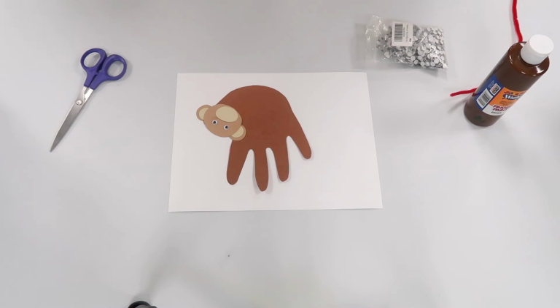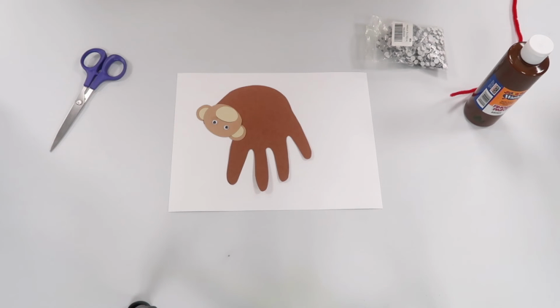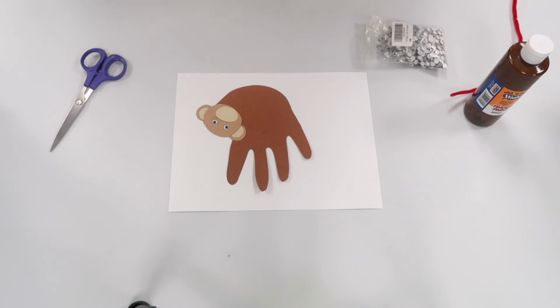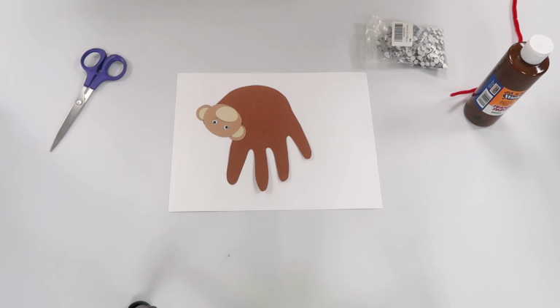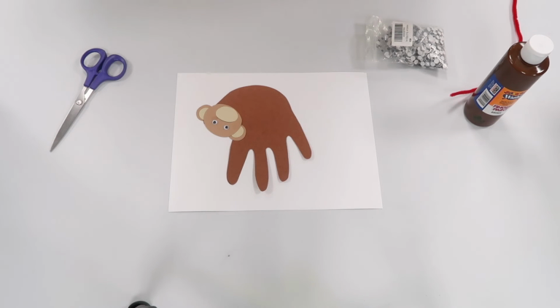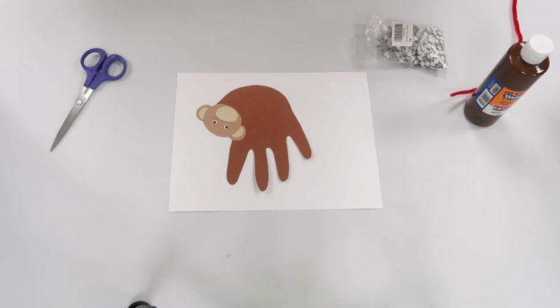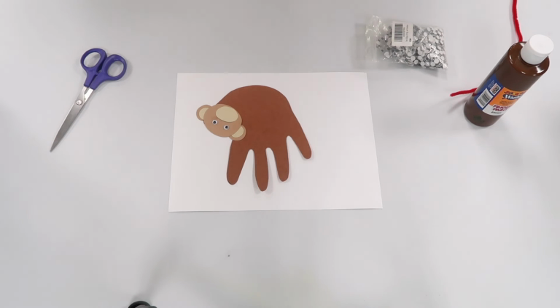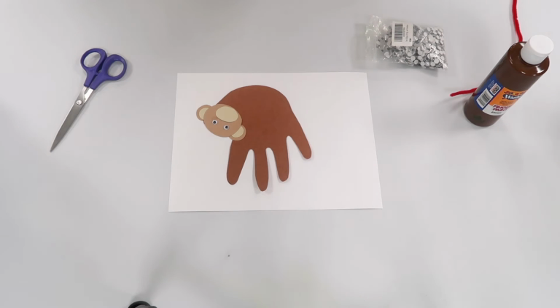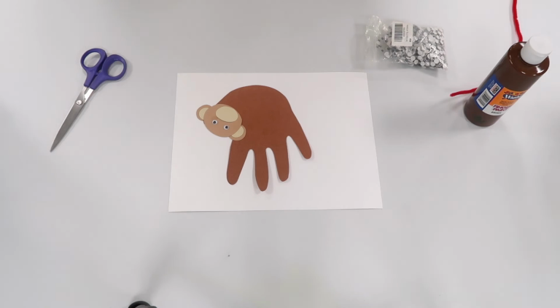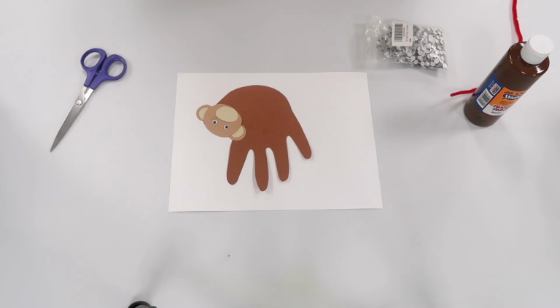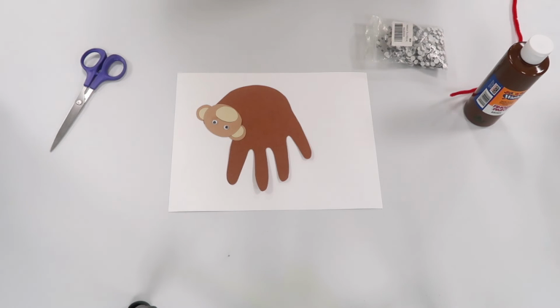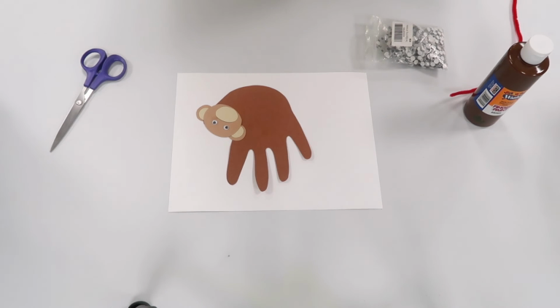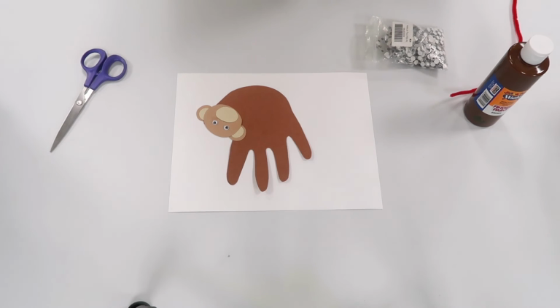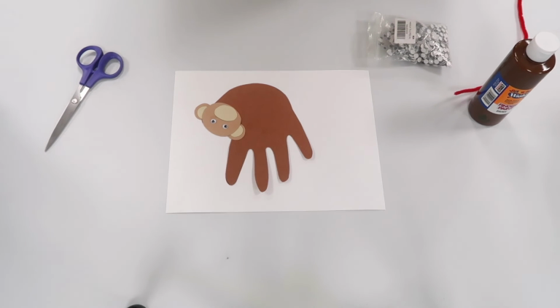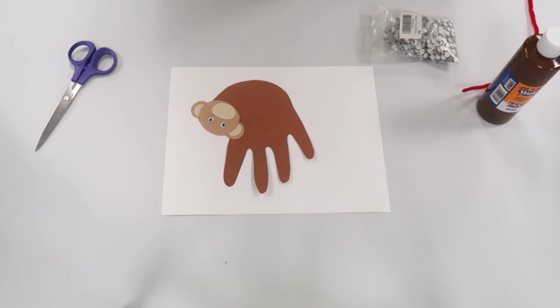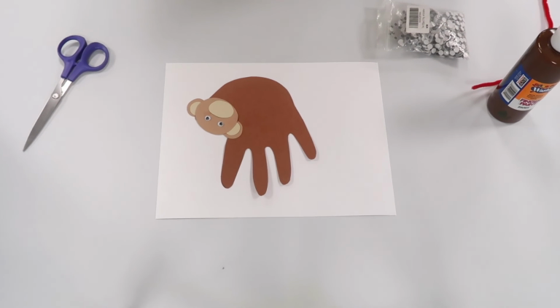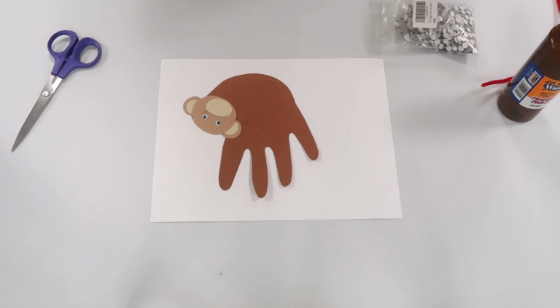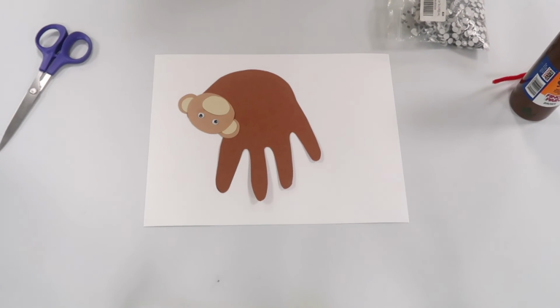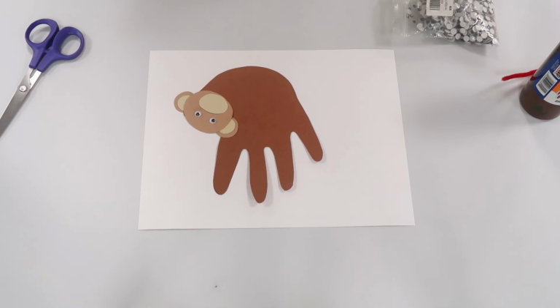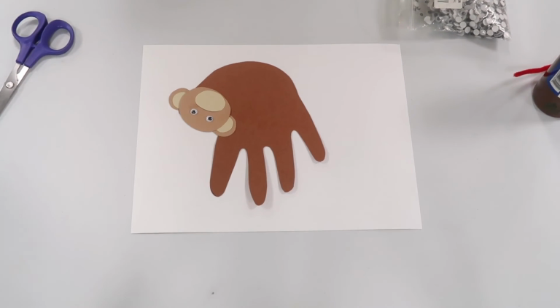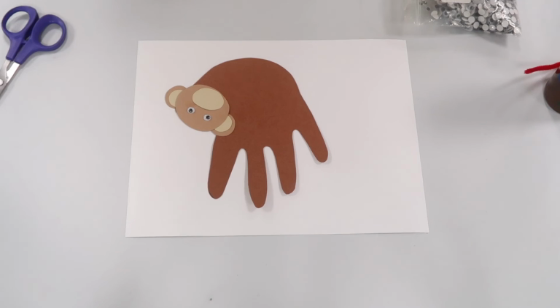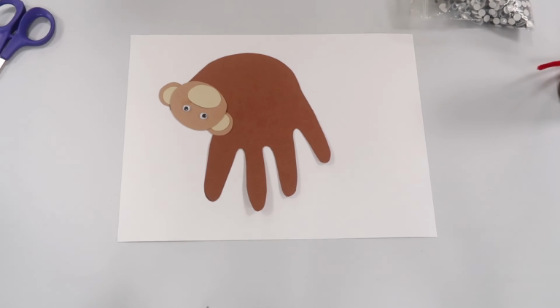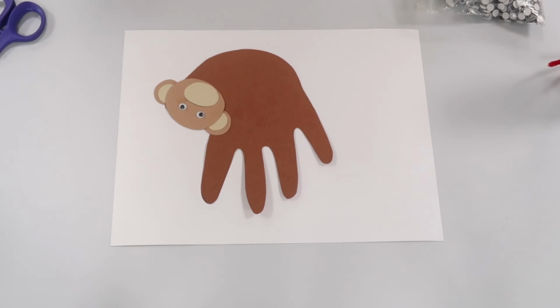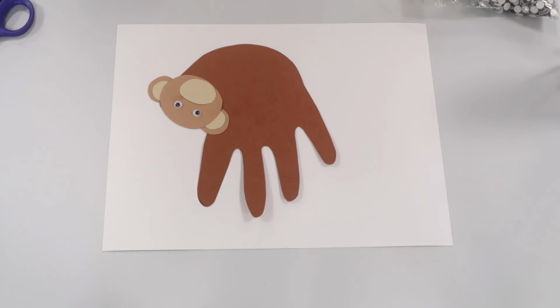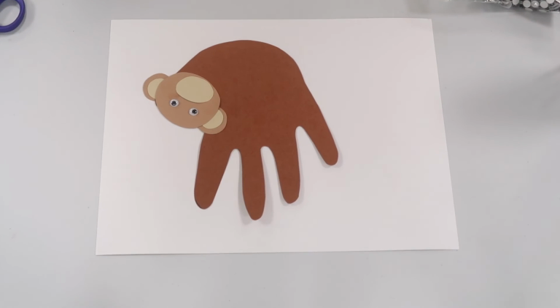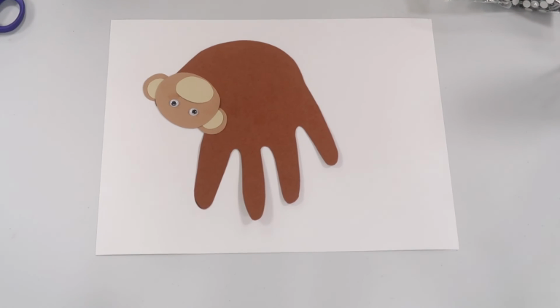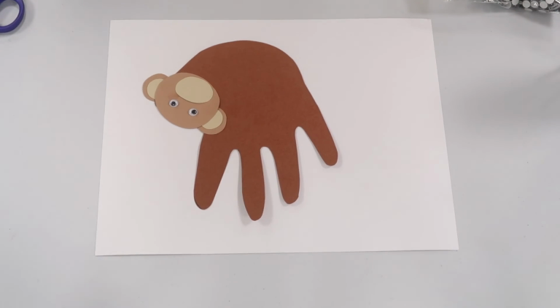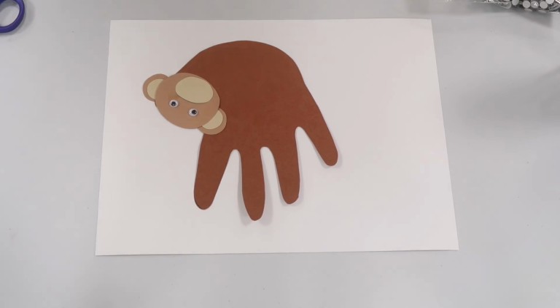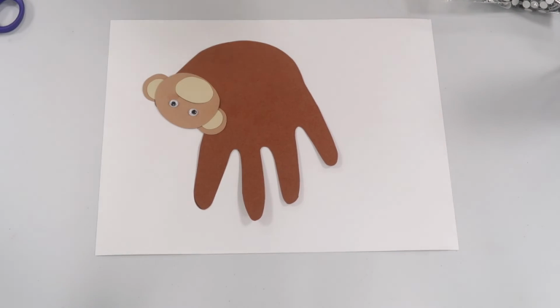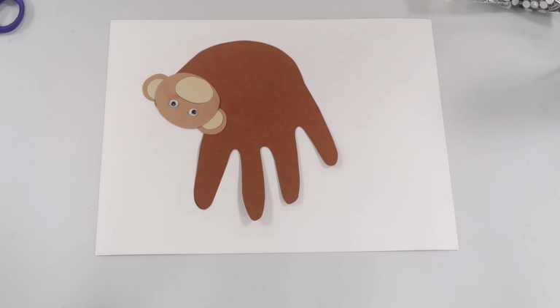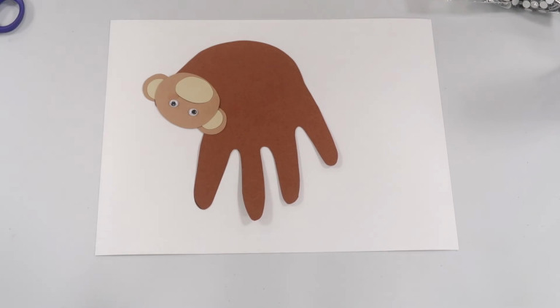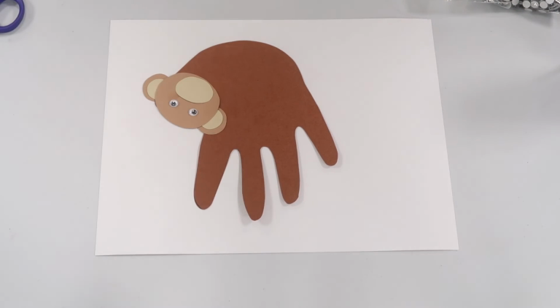For our cute little monkey friend, I will zoom you guys in so you can see a little bit better. And he is hanging on a branch.